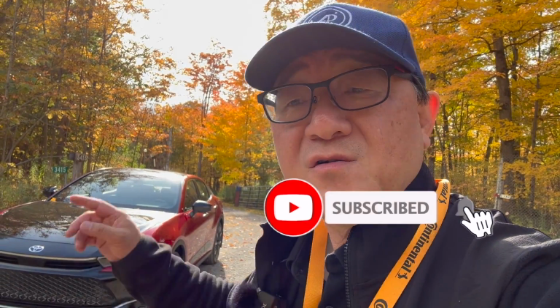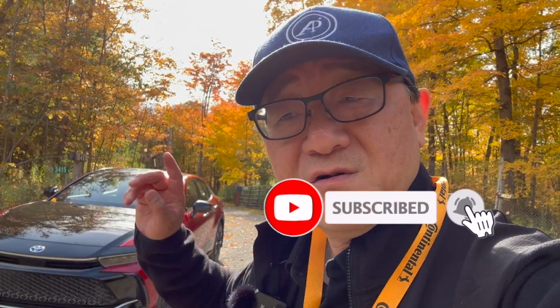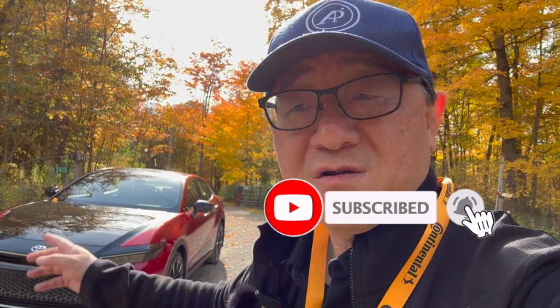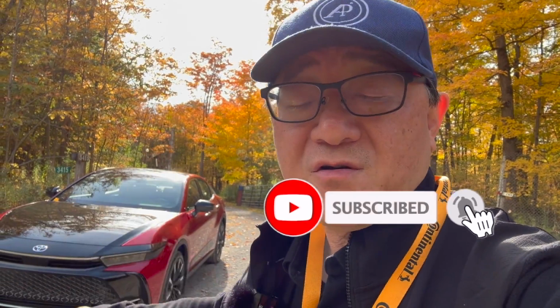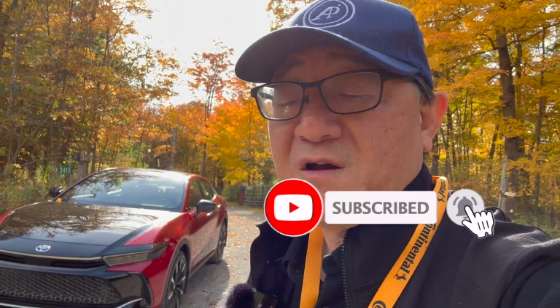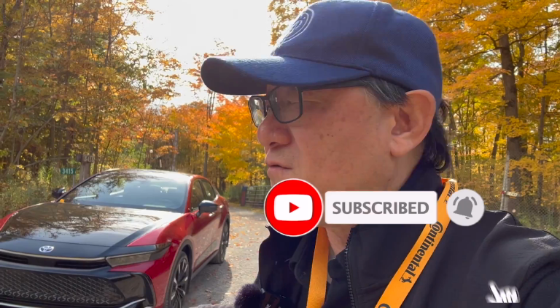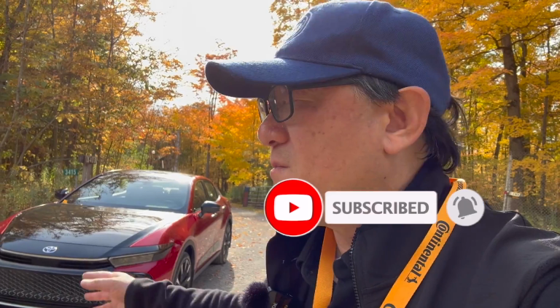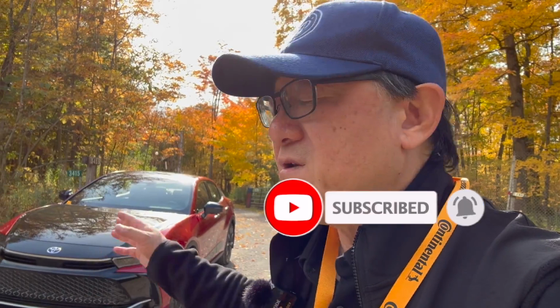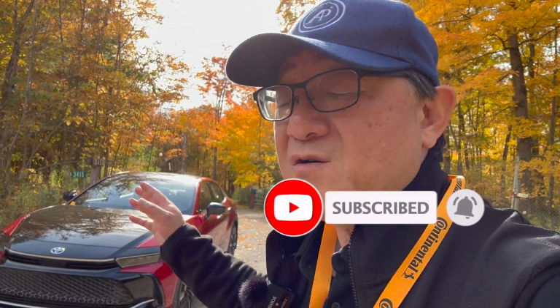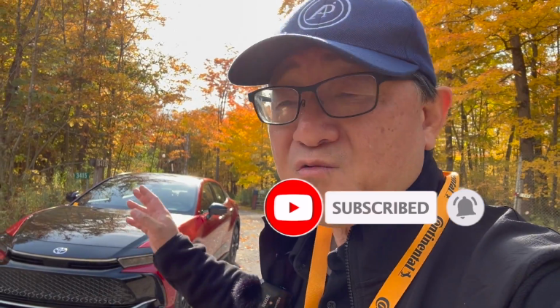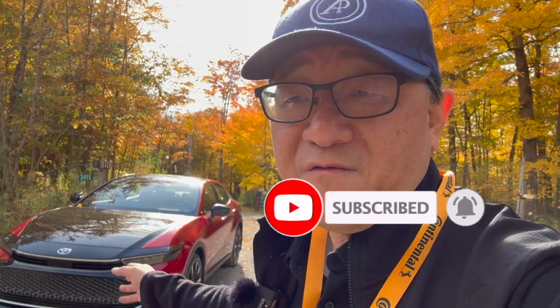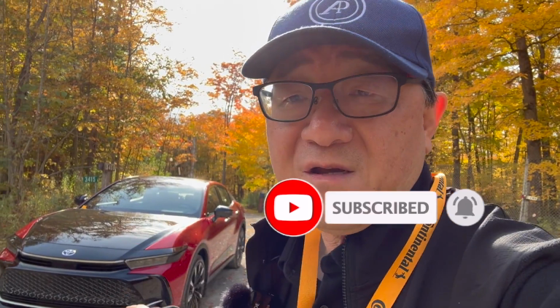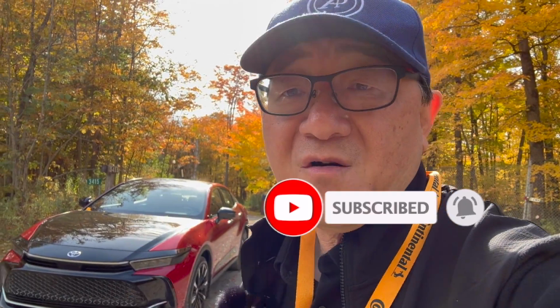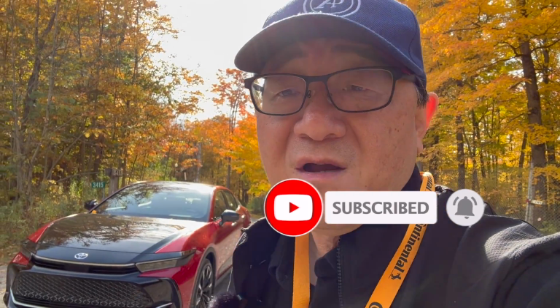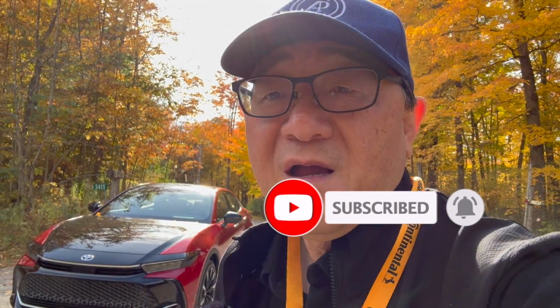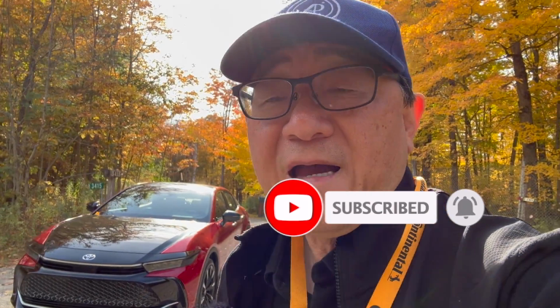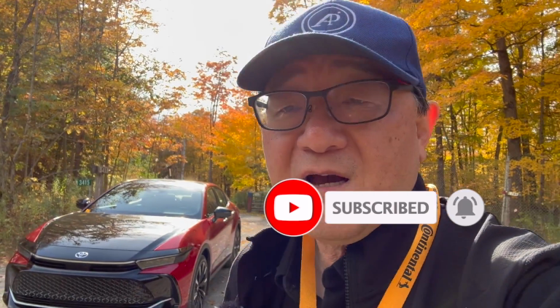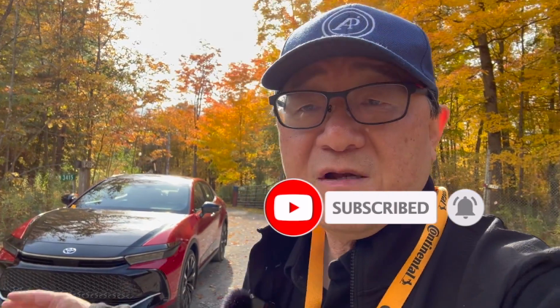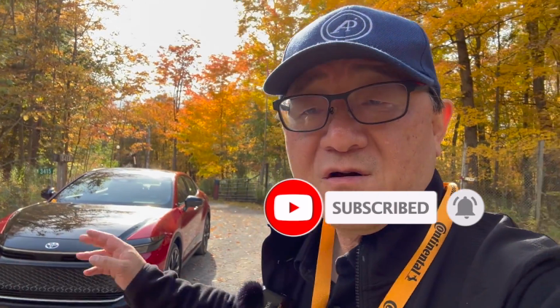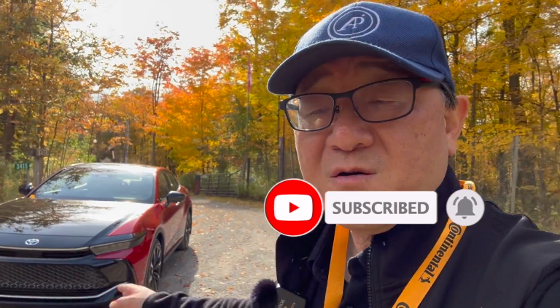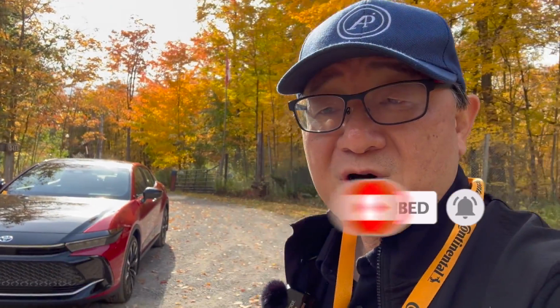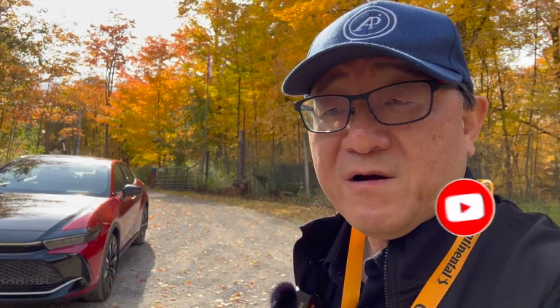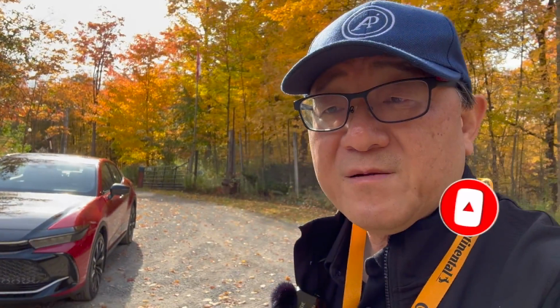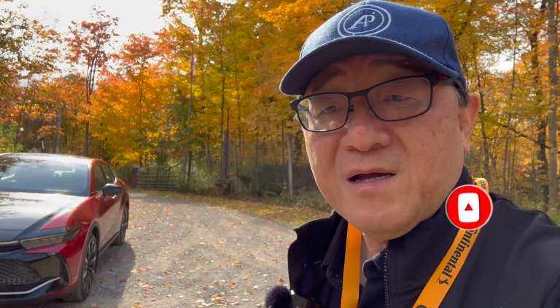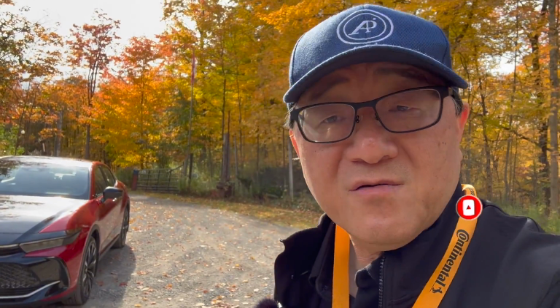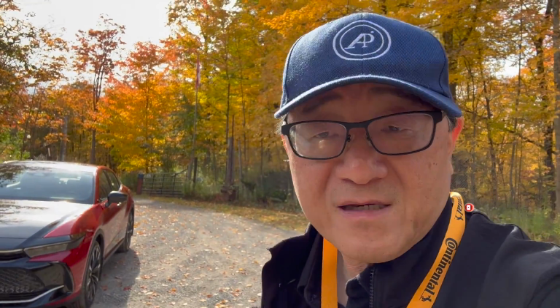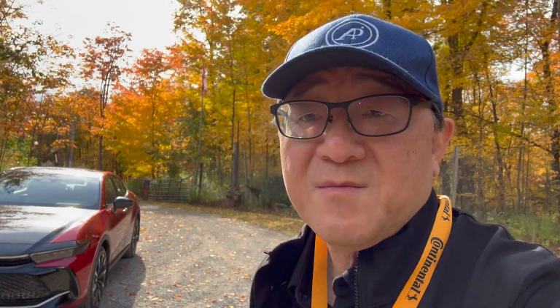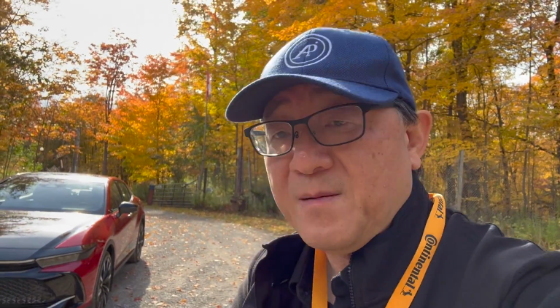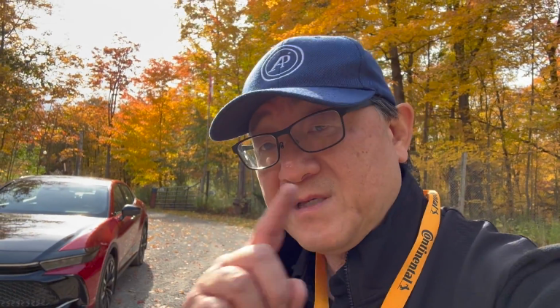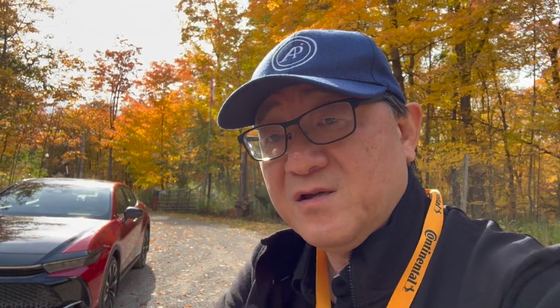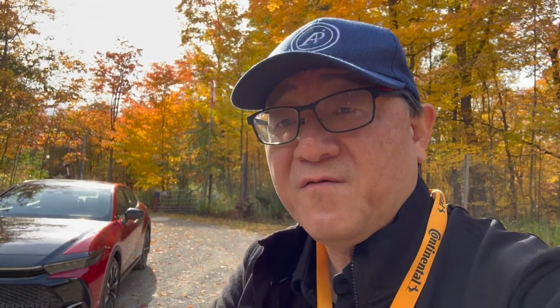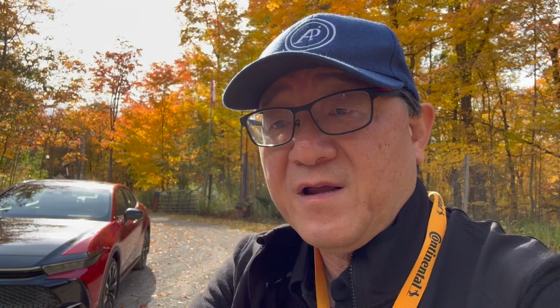Kudos to Toyota for building a great vehicle. I can't wait to talk more about it and tell you about the driving feel when the embargo lifts. Until next time, I'm signing off for now.